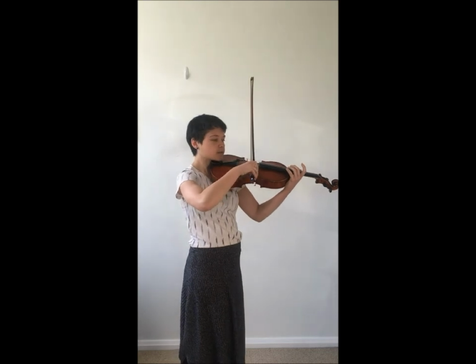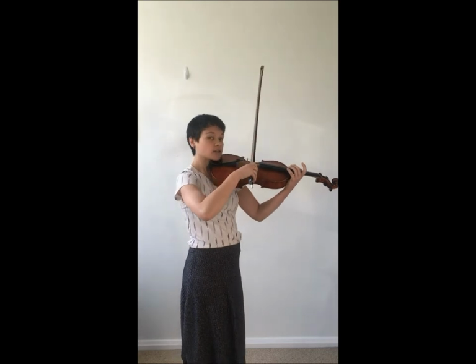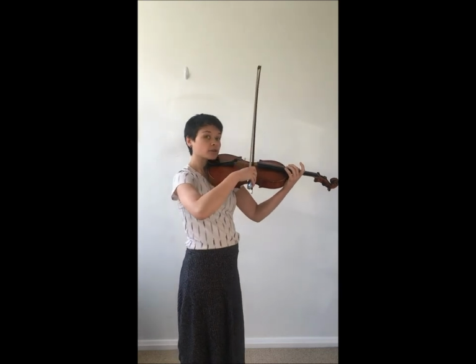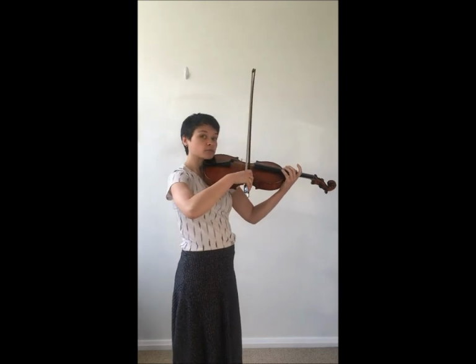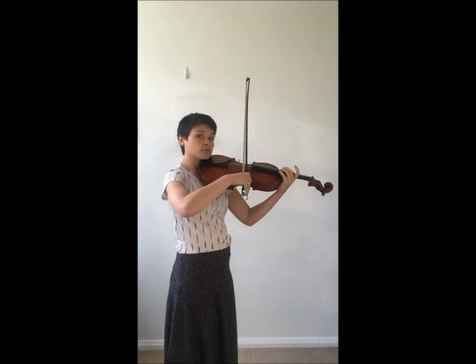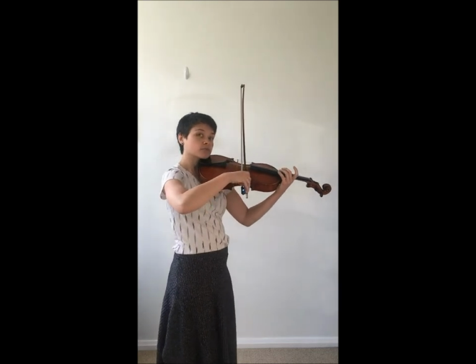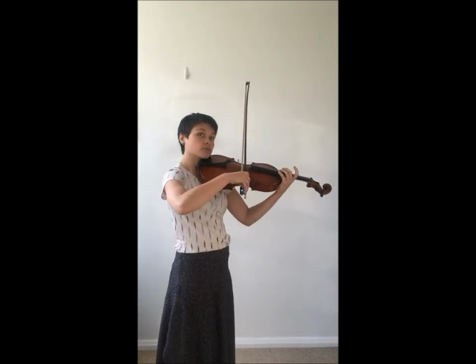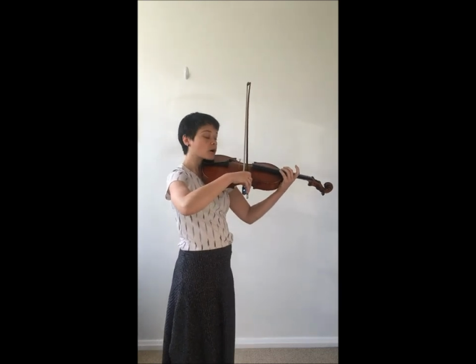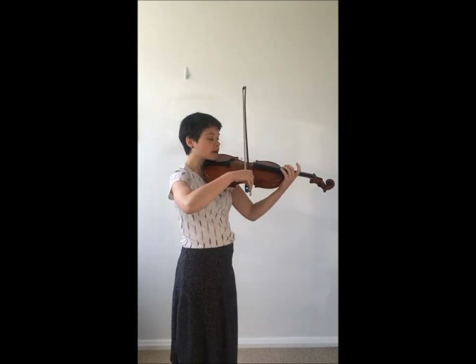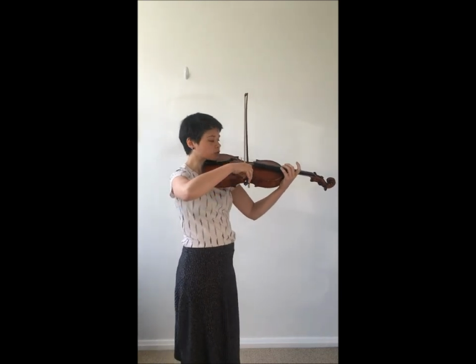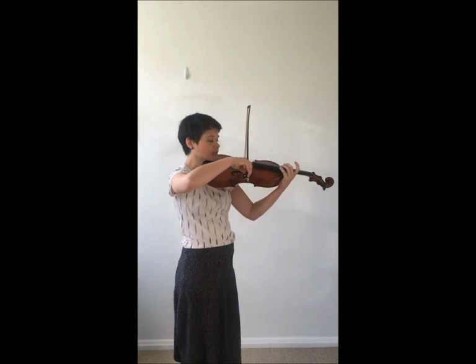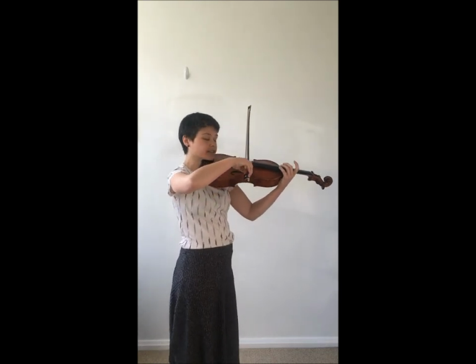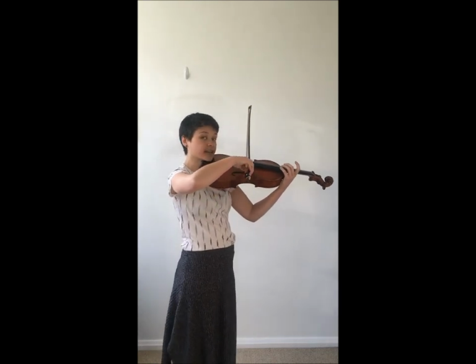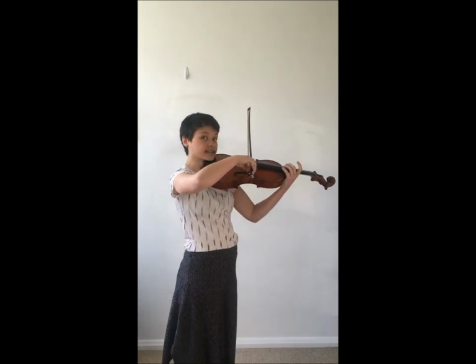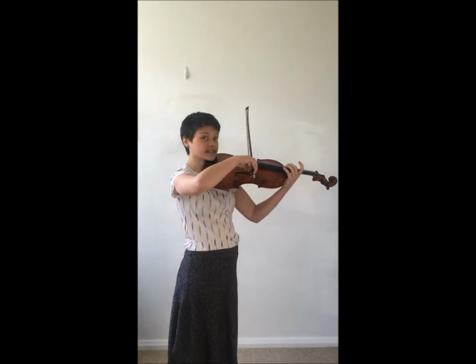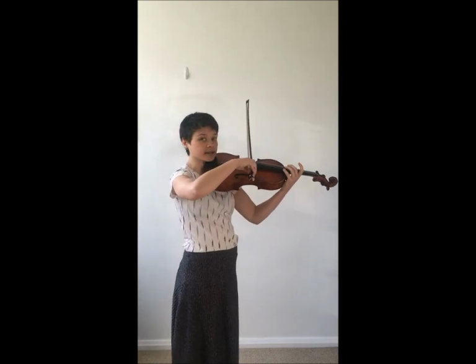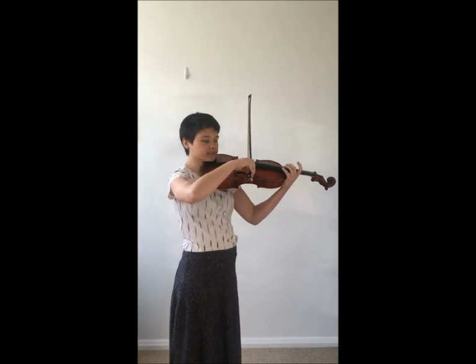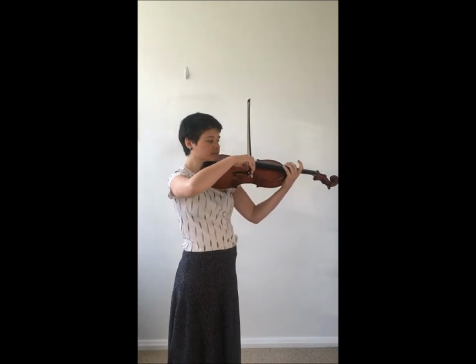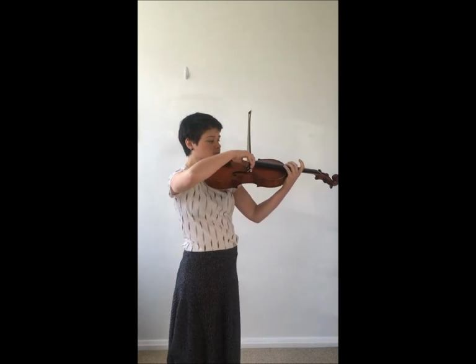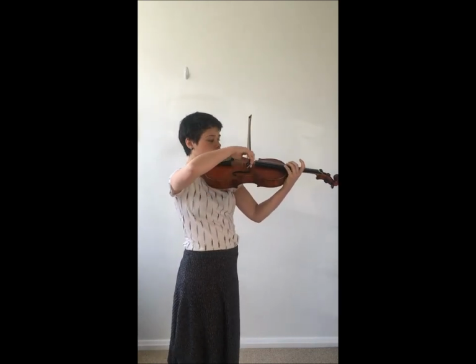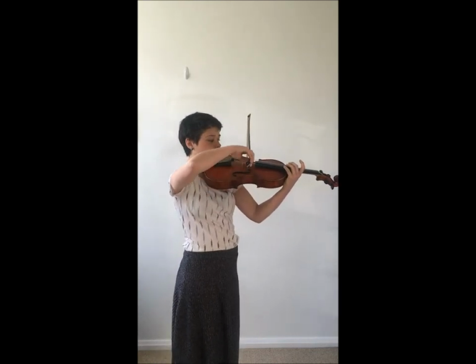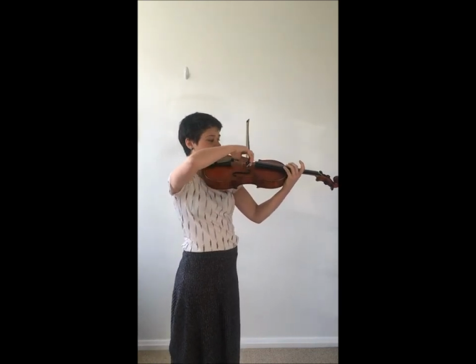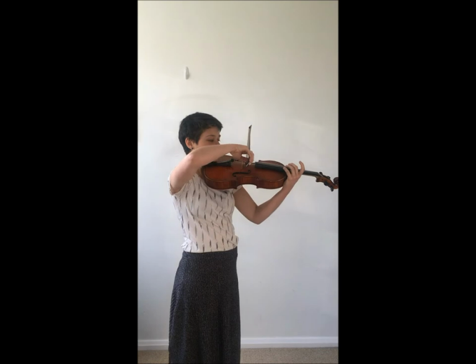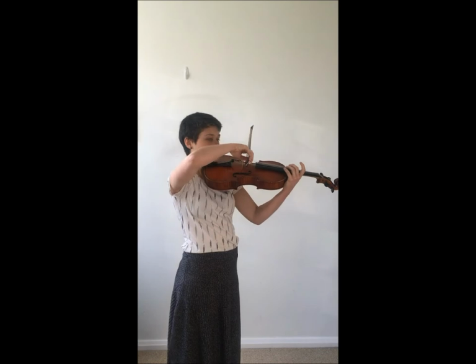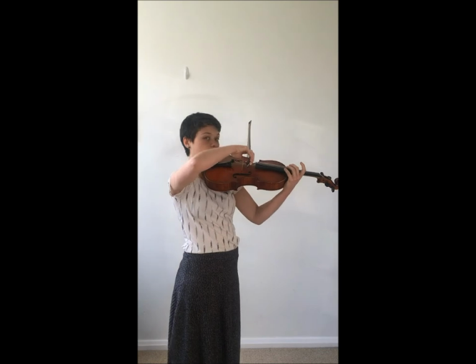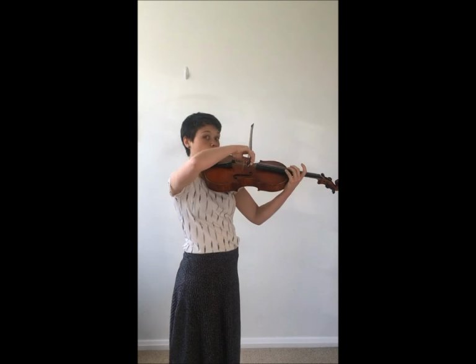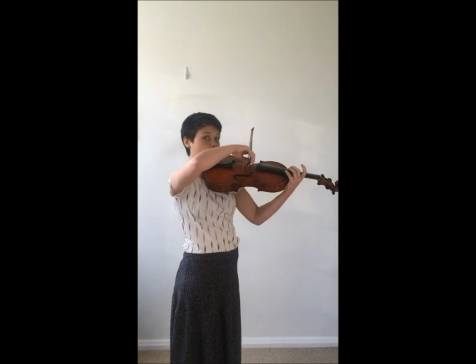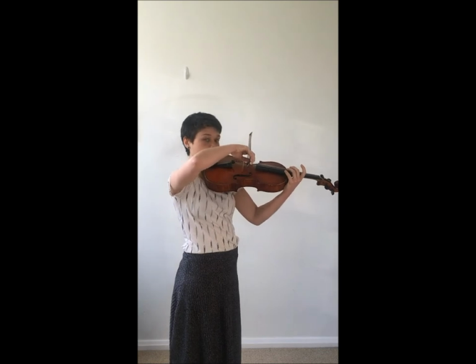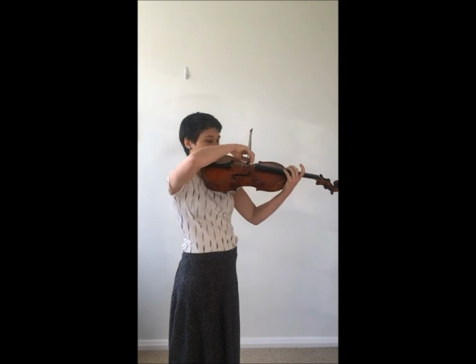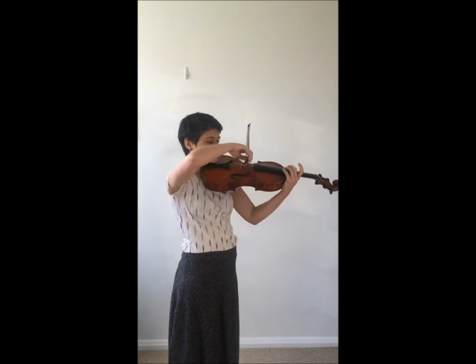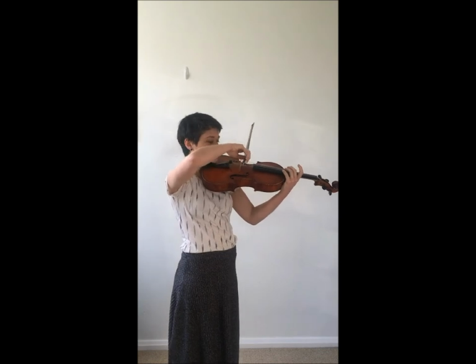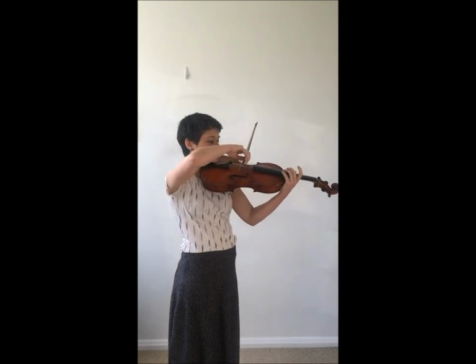Now we're going to move to our bottom string — in this case the C — where we're going to have slightly more of the crescent shaping.